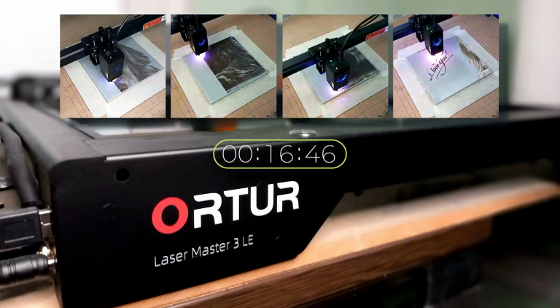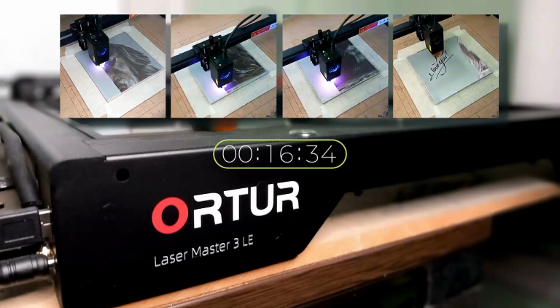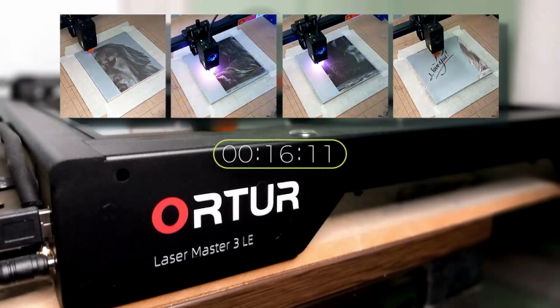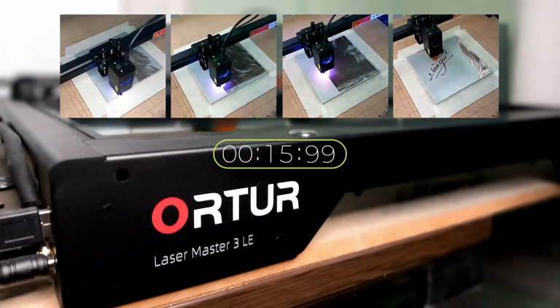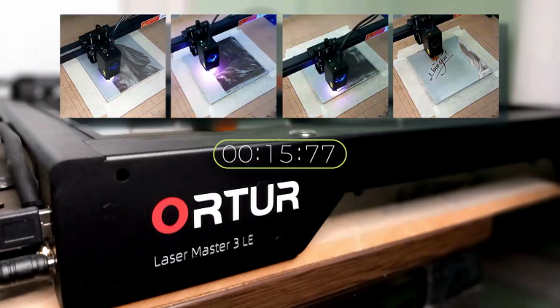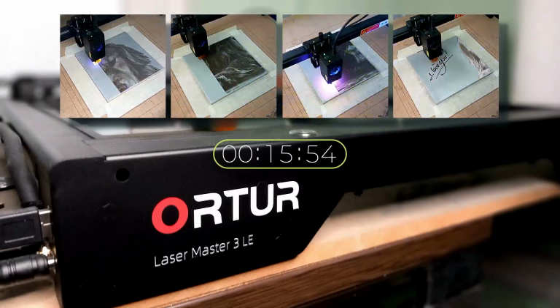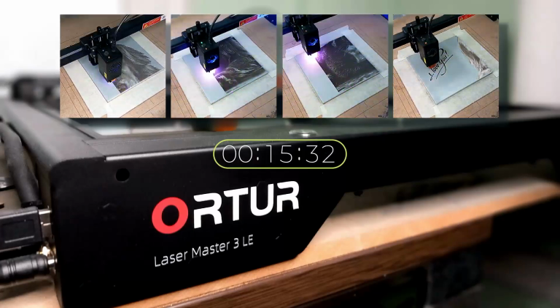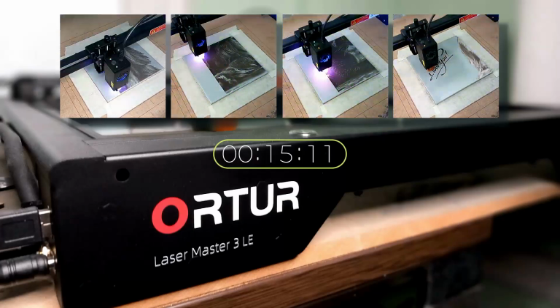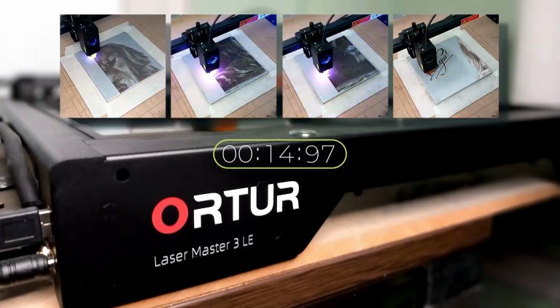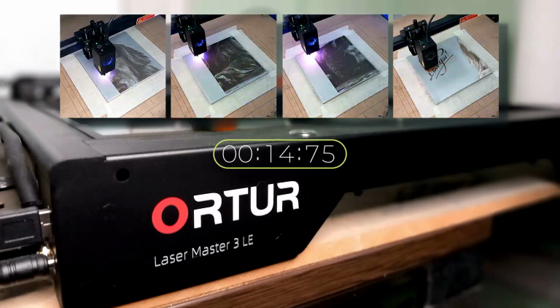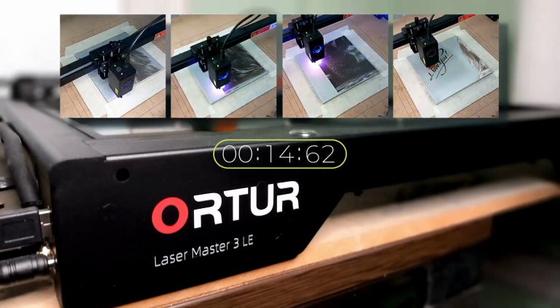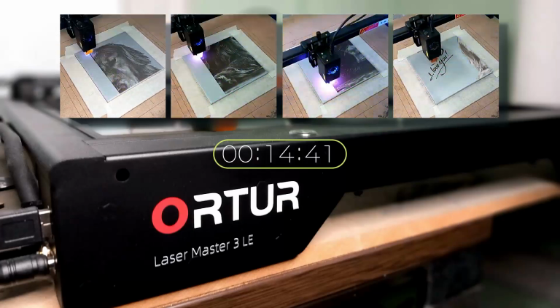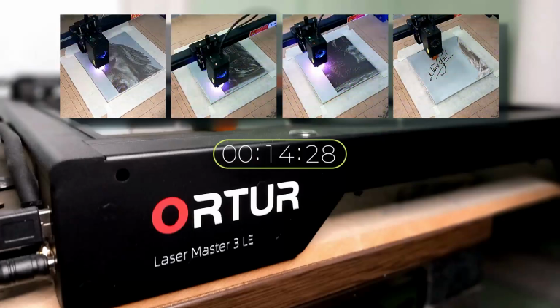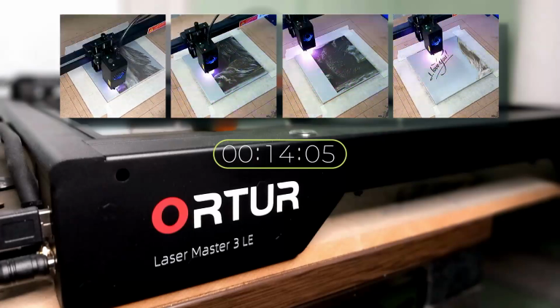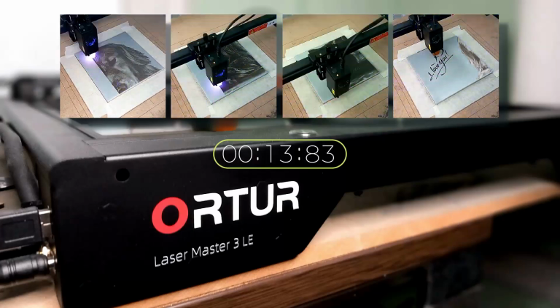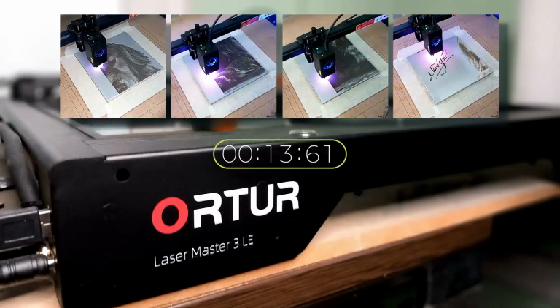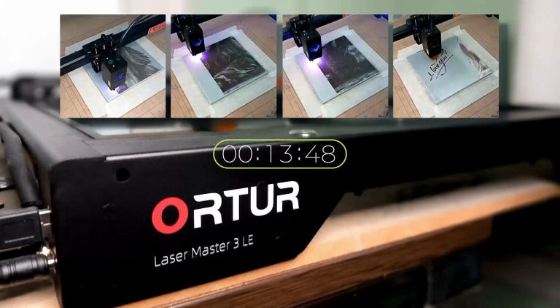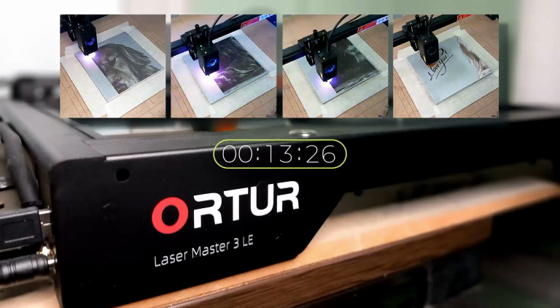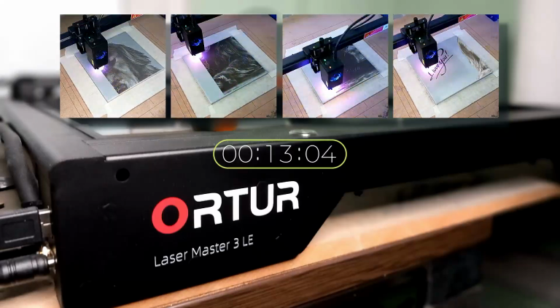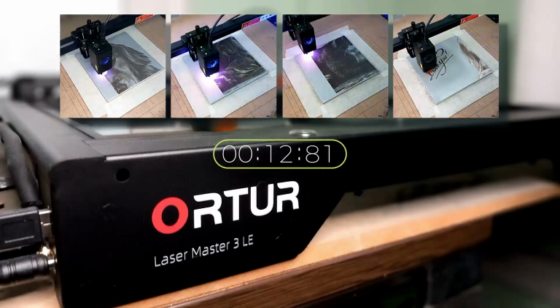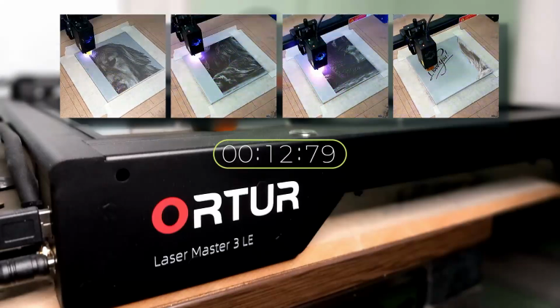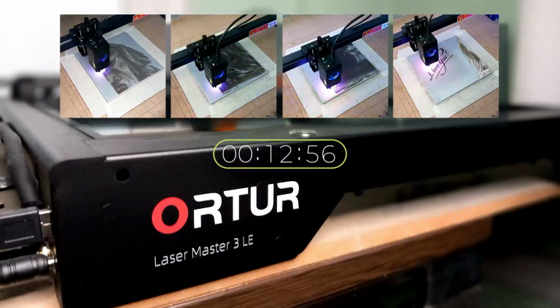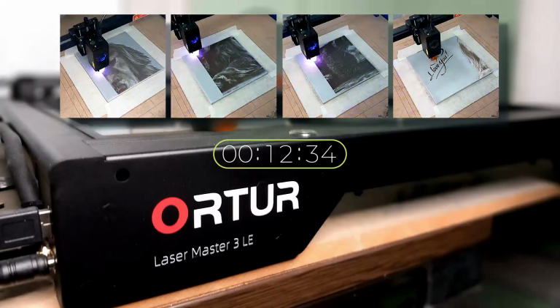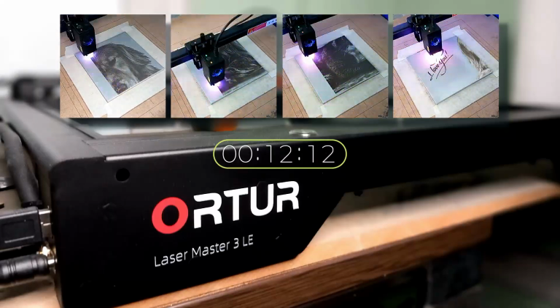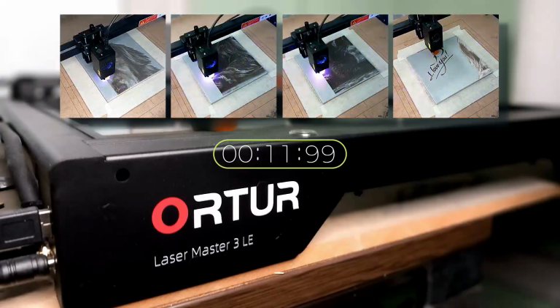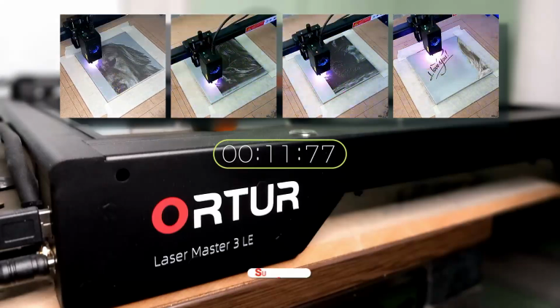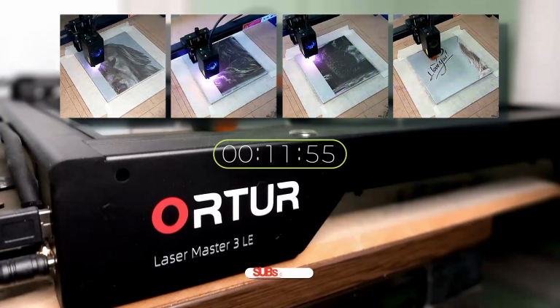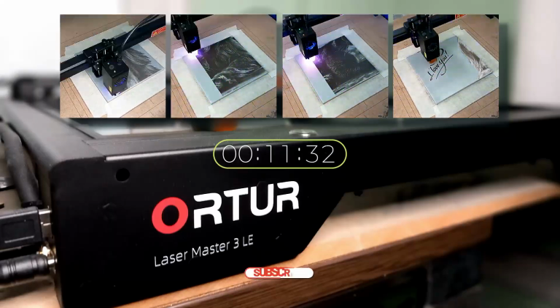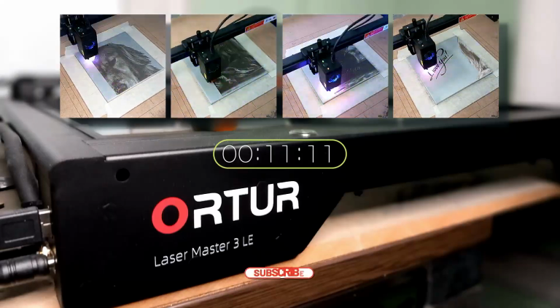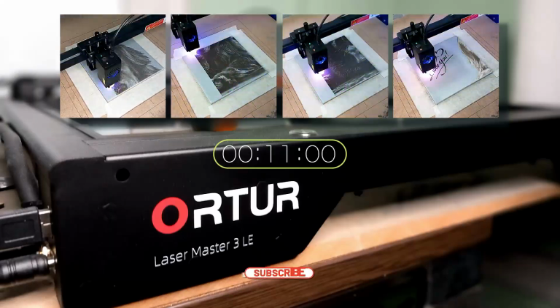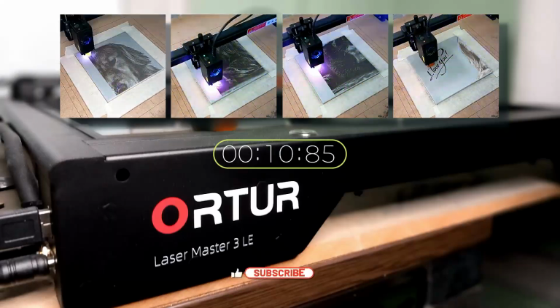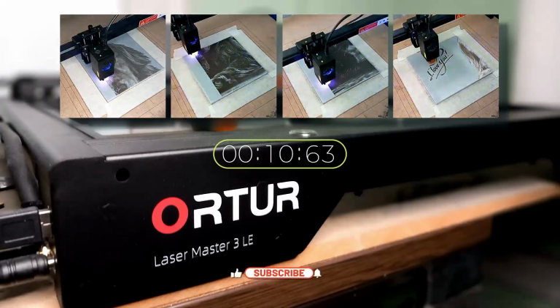After all four tiles have finished, just clean off the zinc spray paint with thinners to reveal the final image.